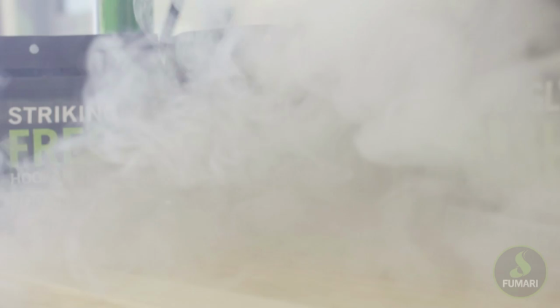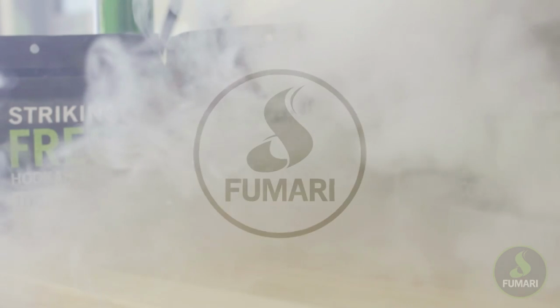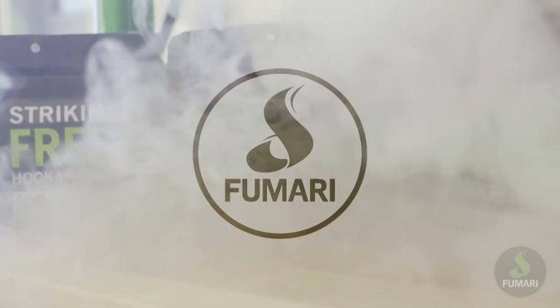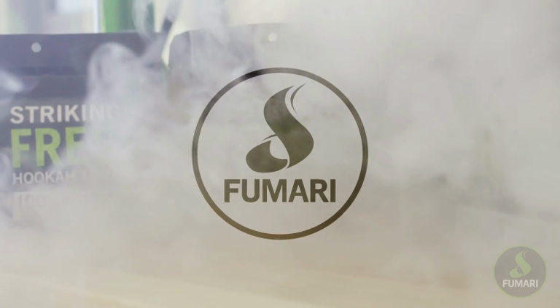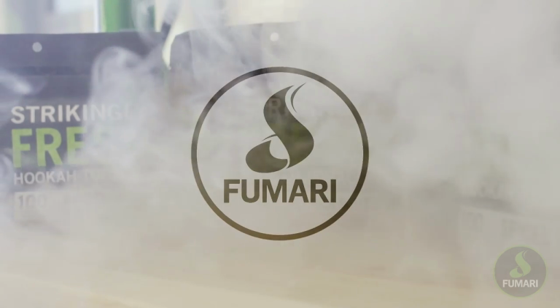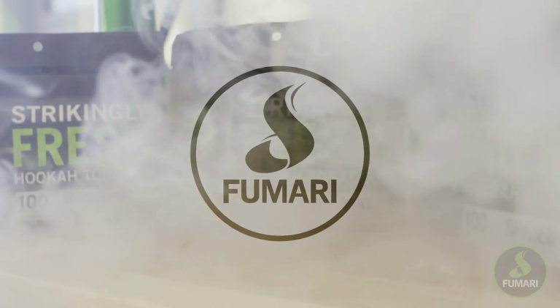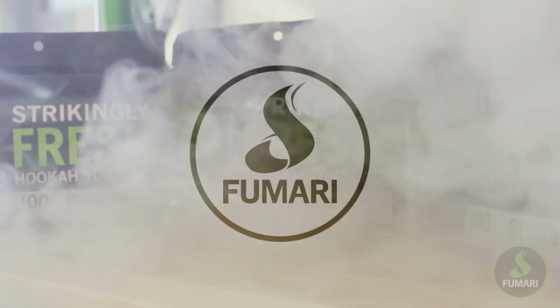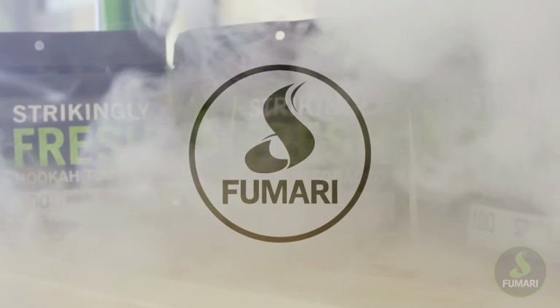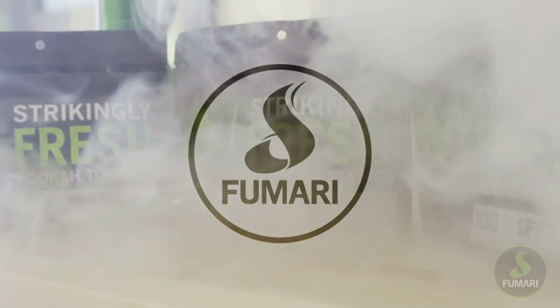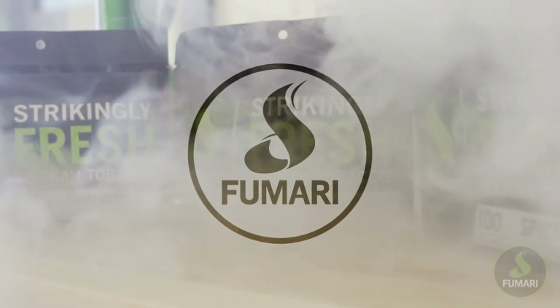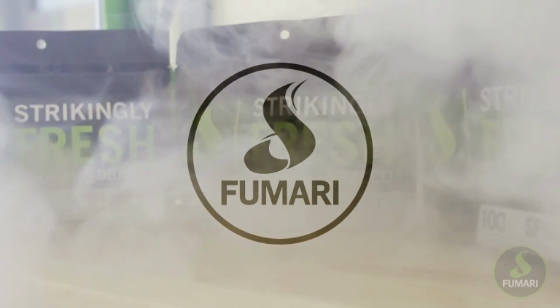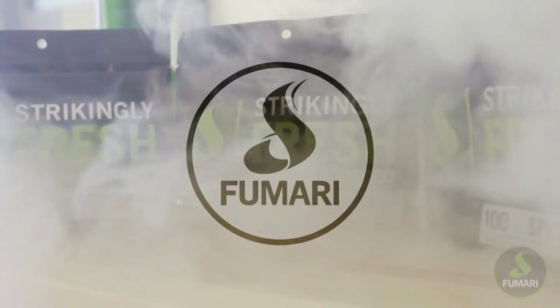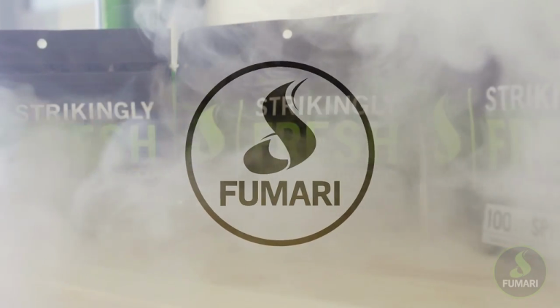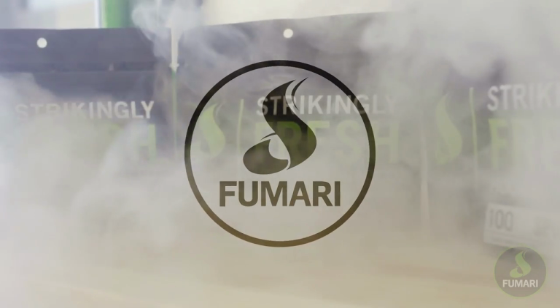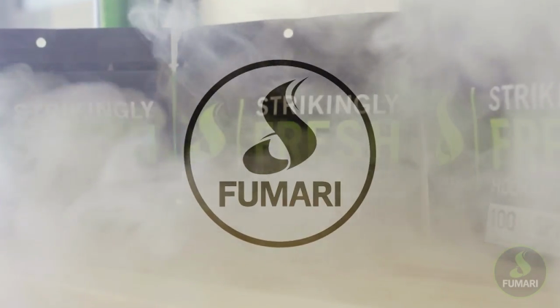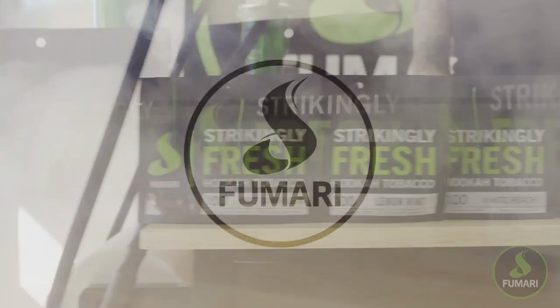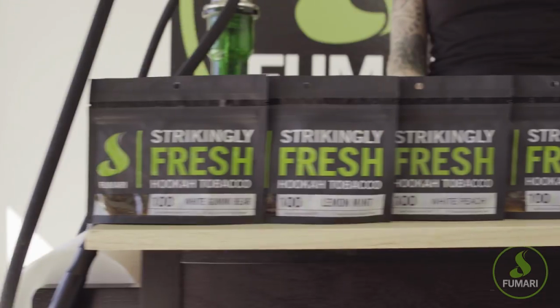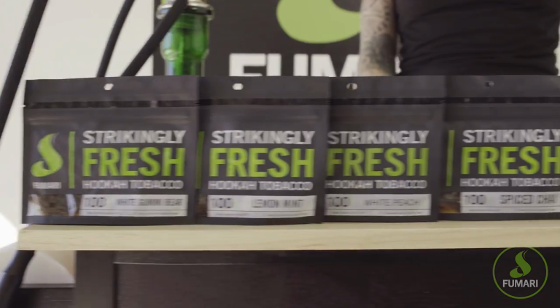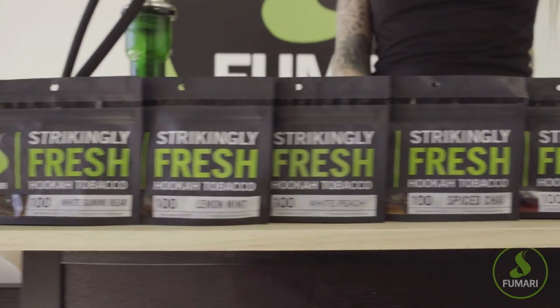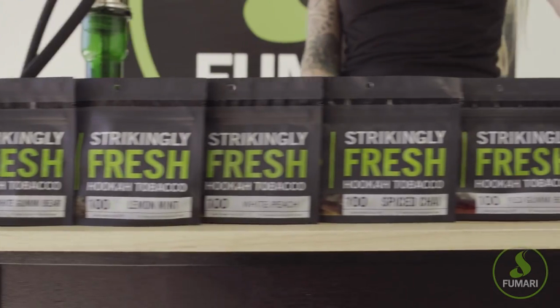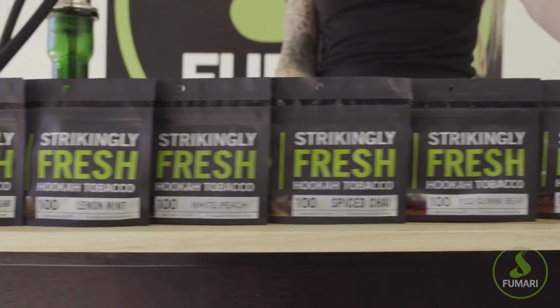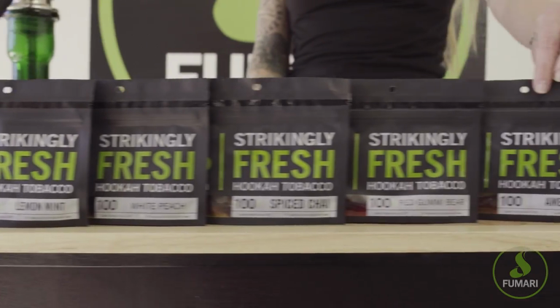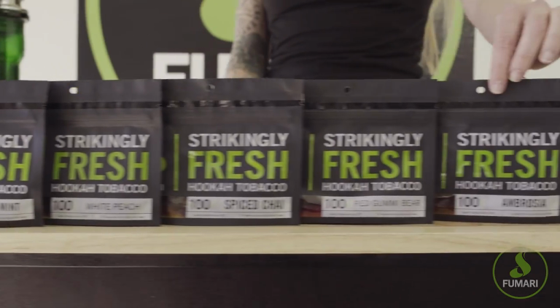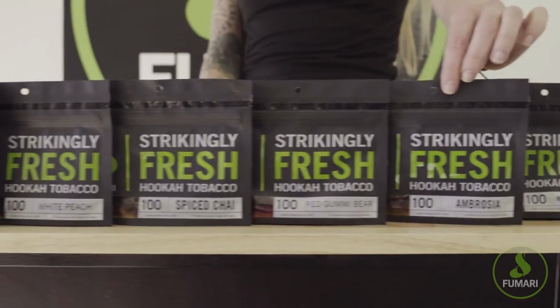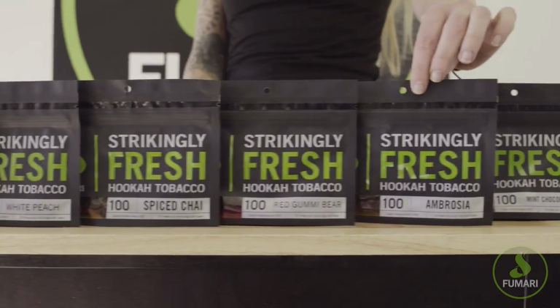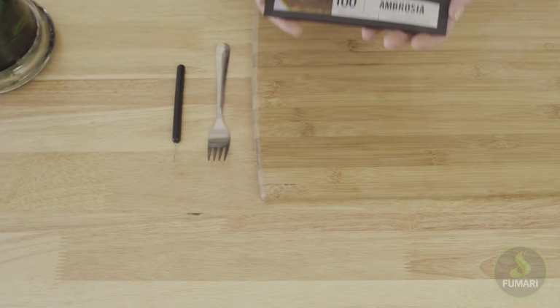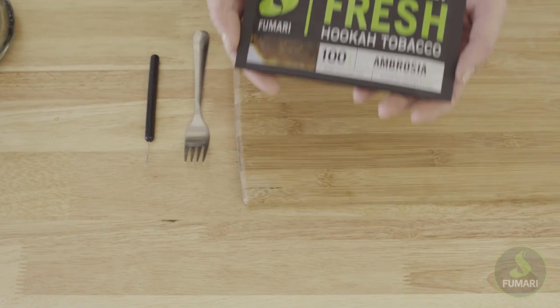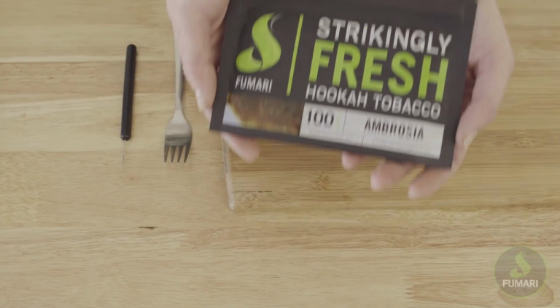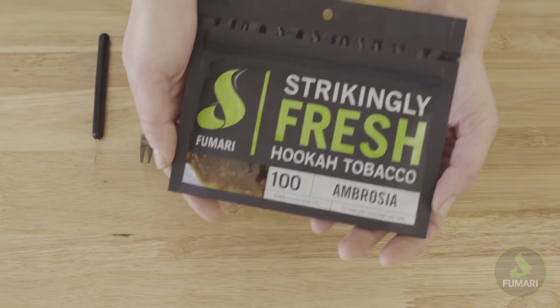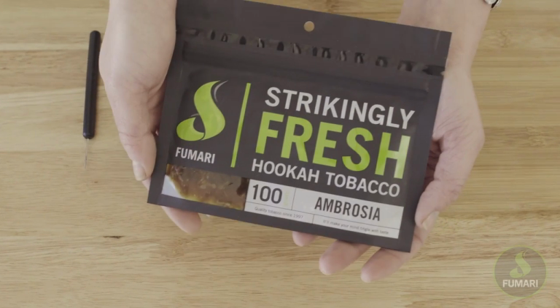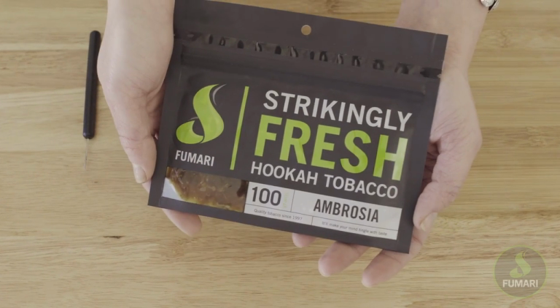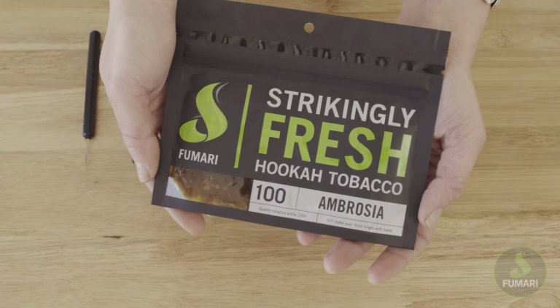Hey Fumari Fam! We're going to show you how the team here packs Fumari. We'll be using a customer favorite, Ambrosia.